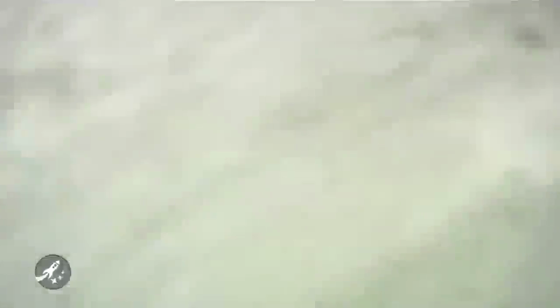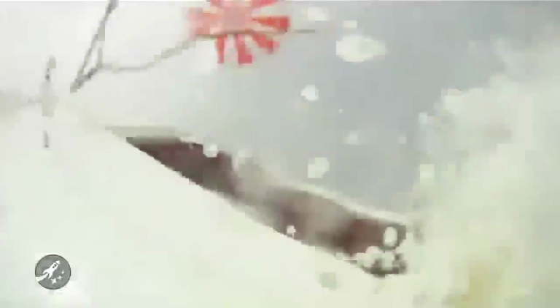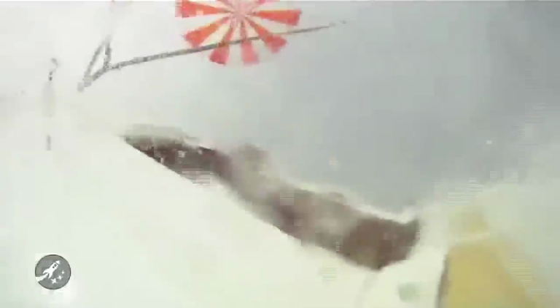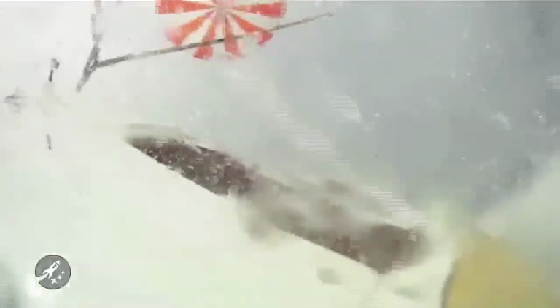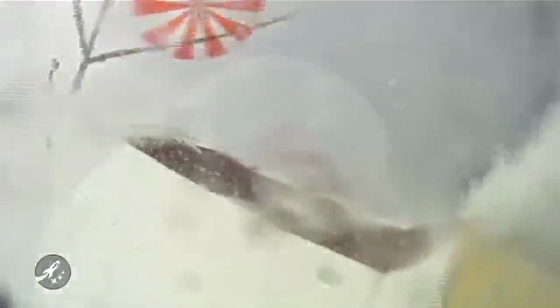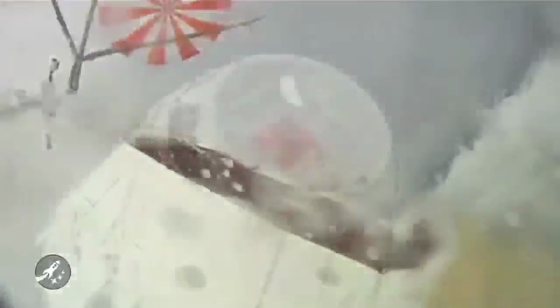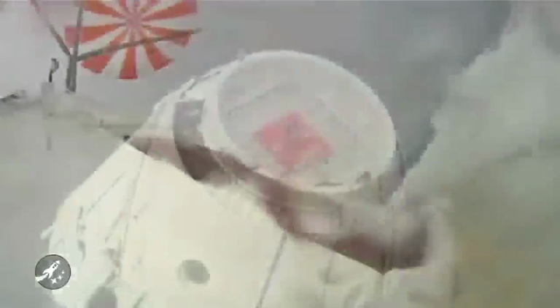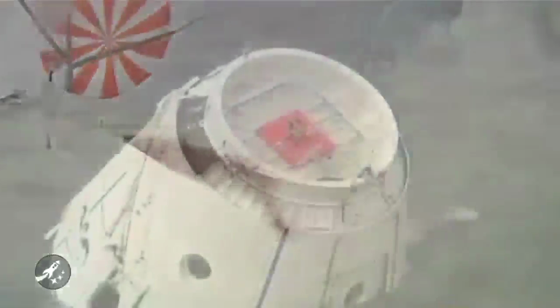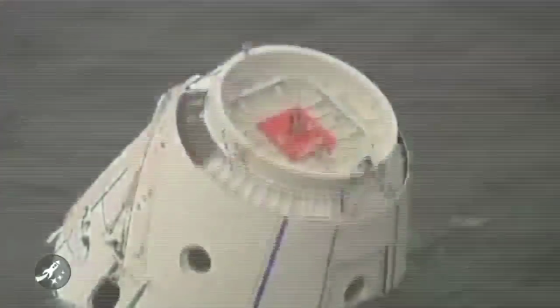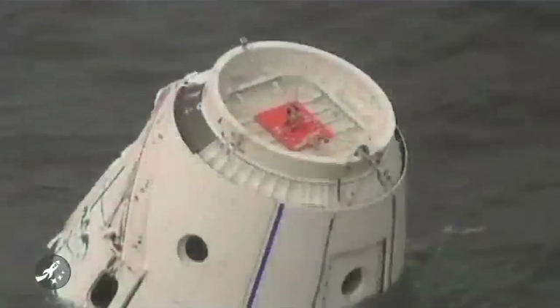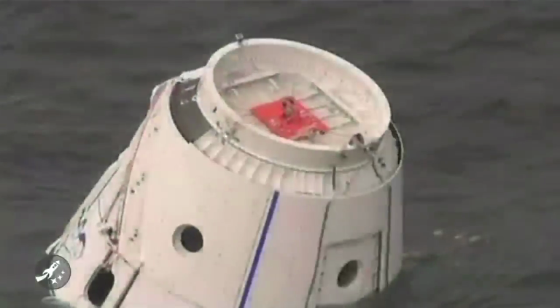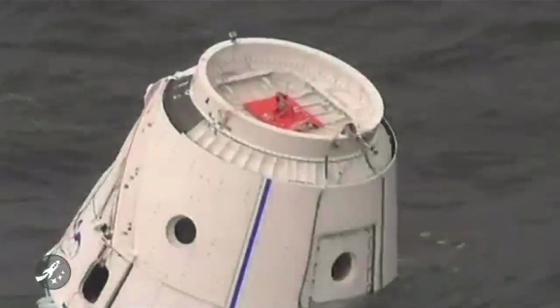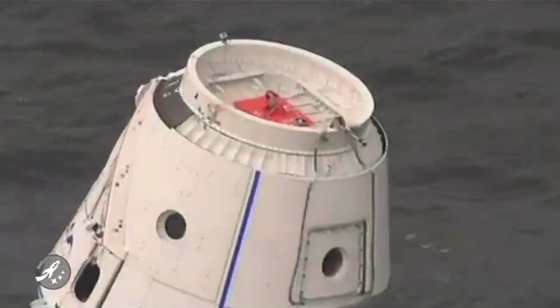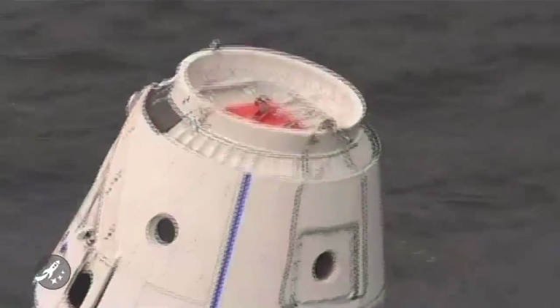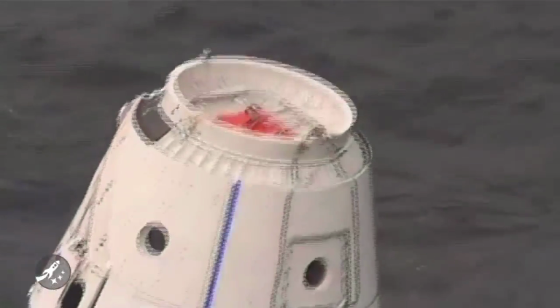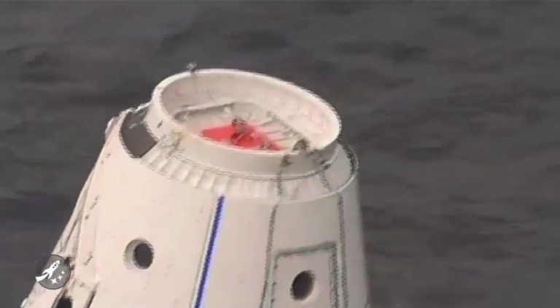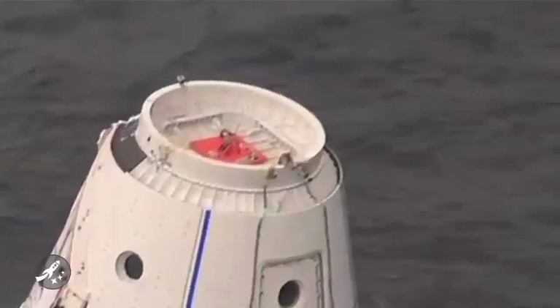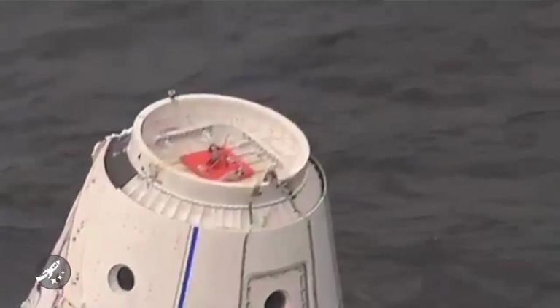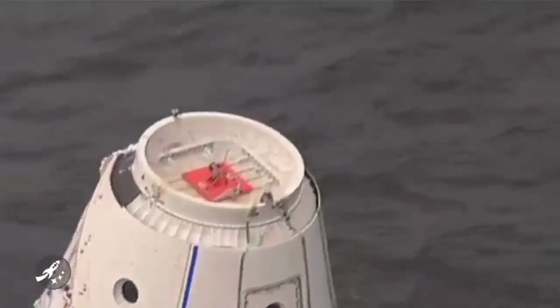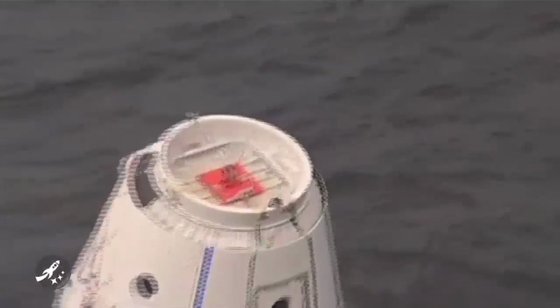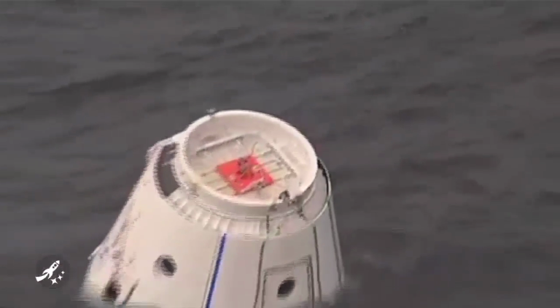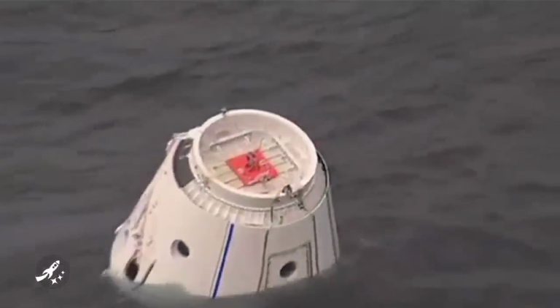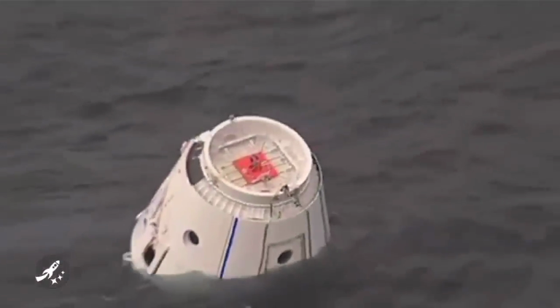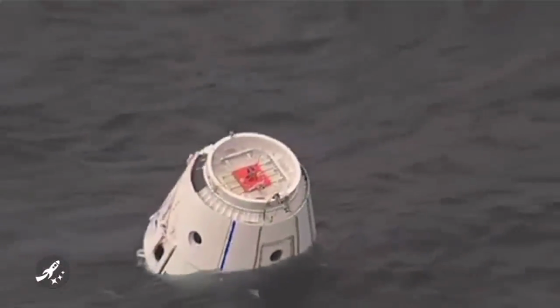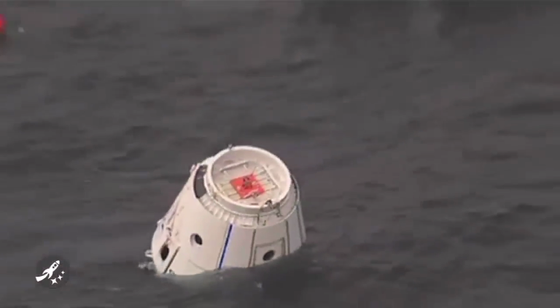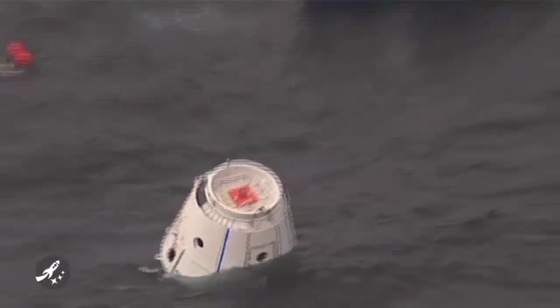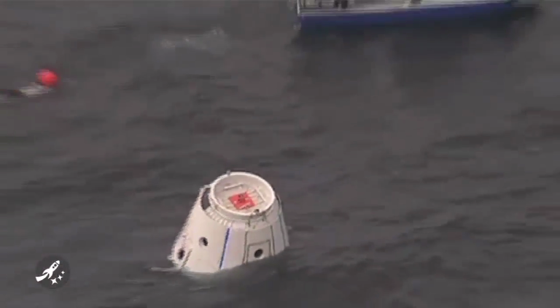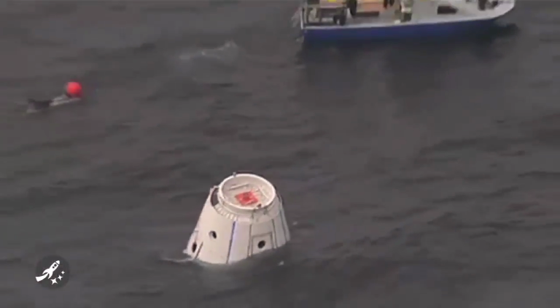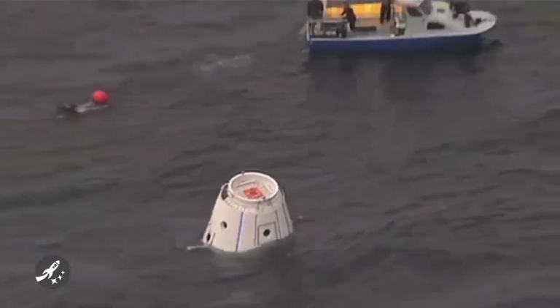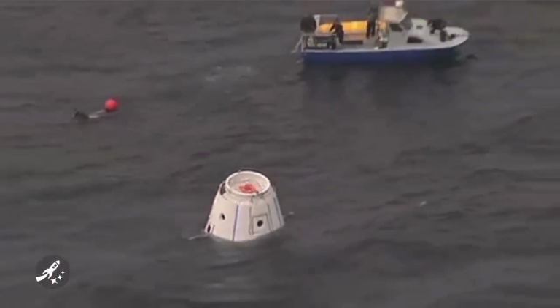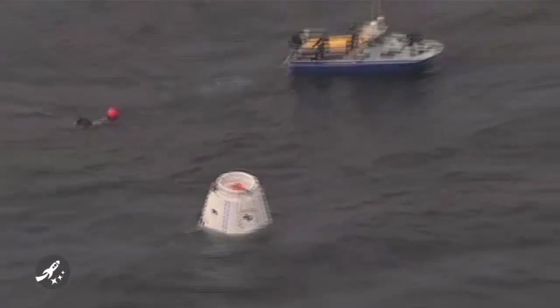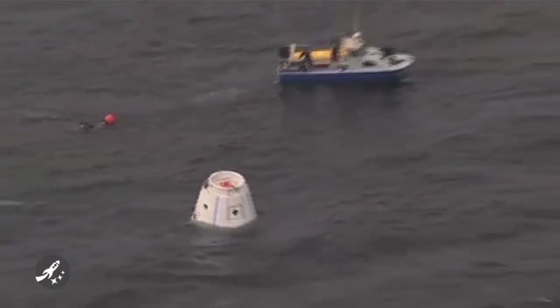The Dragon spacecraft will initially transport cargo to the International Space Station, but it's just begging to be human rated.